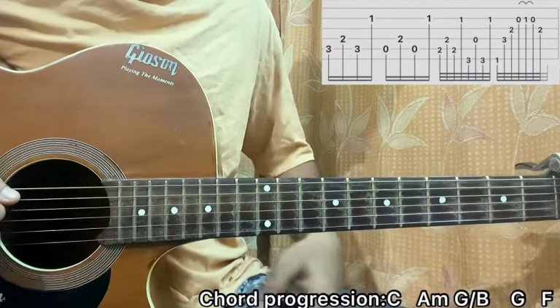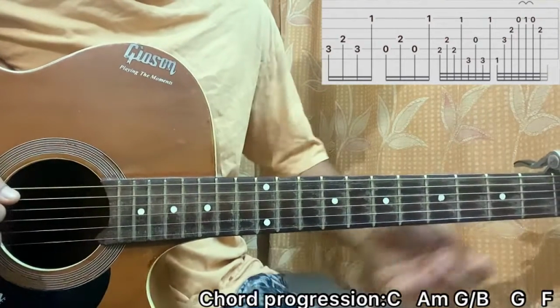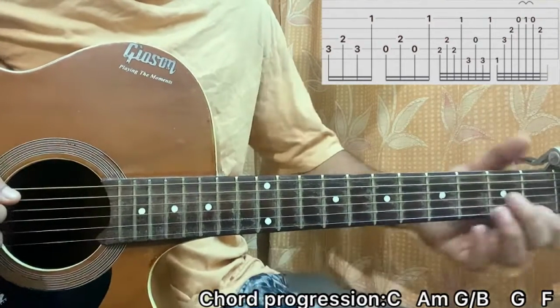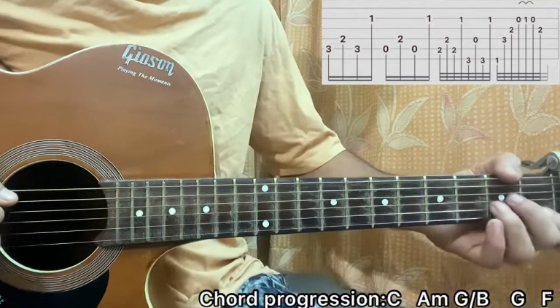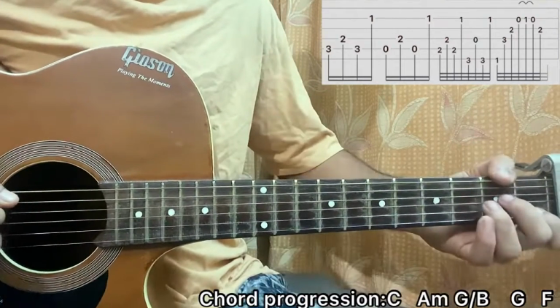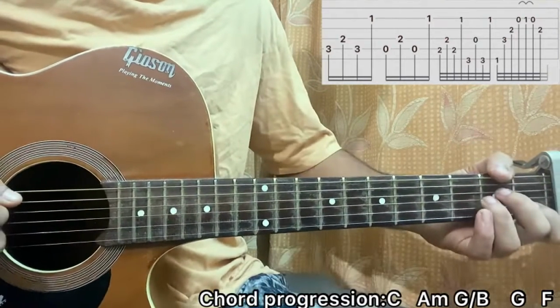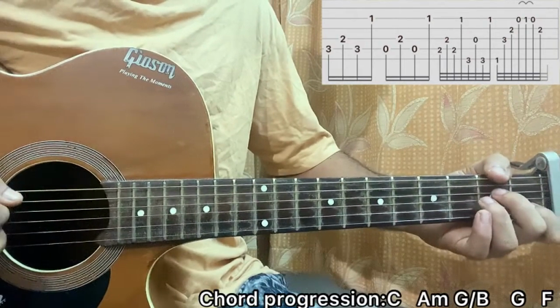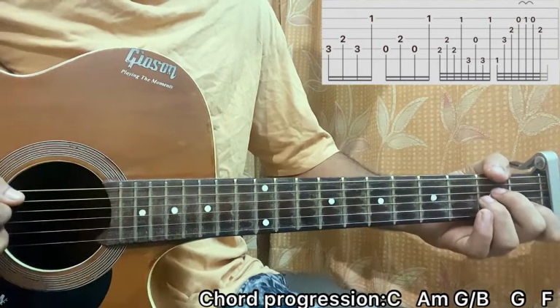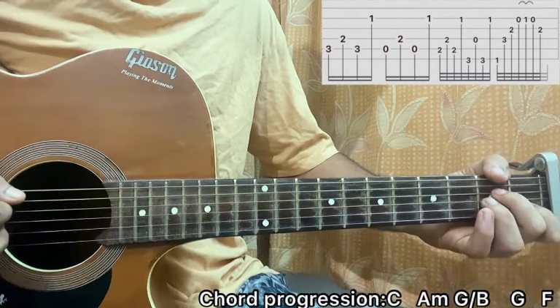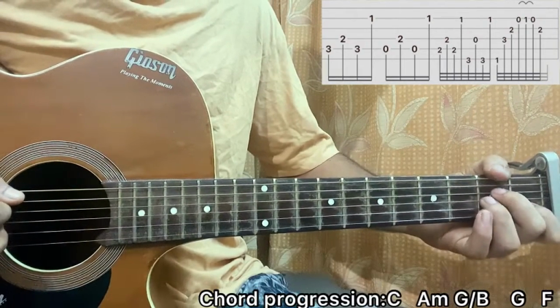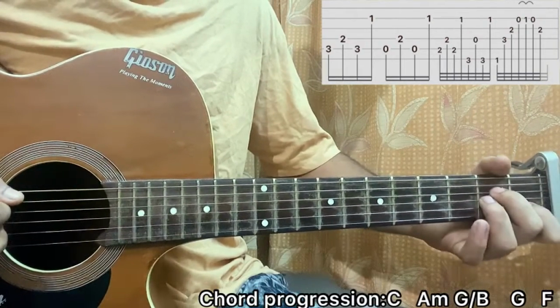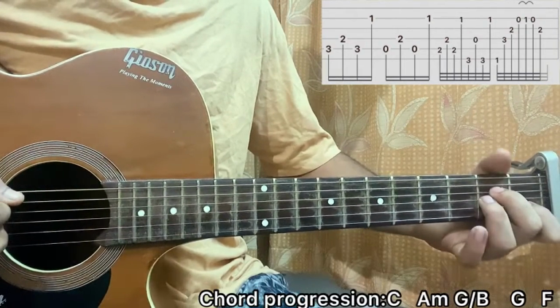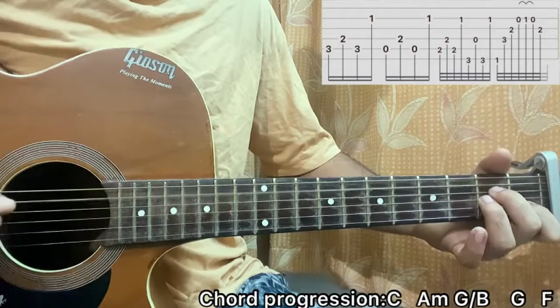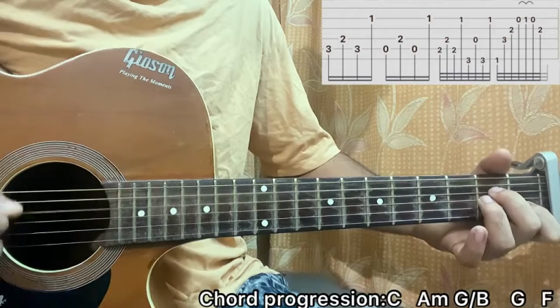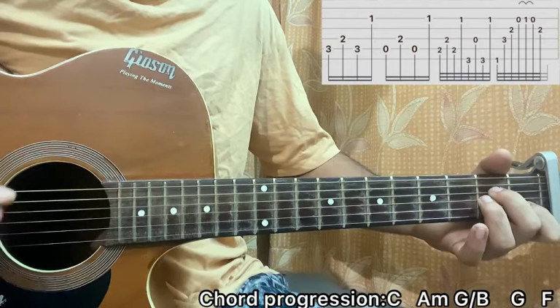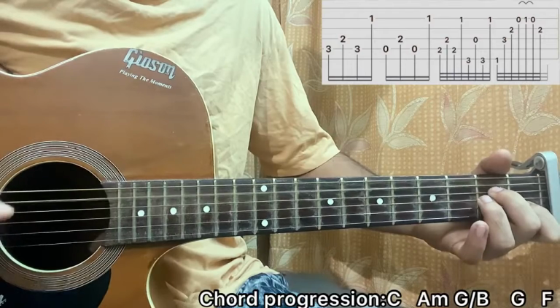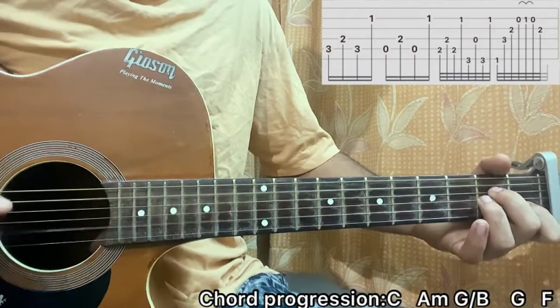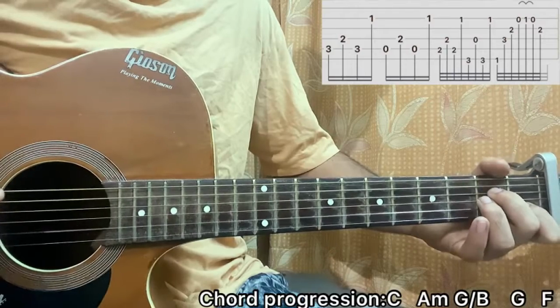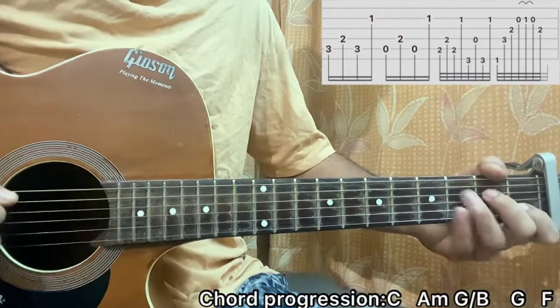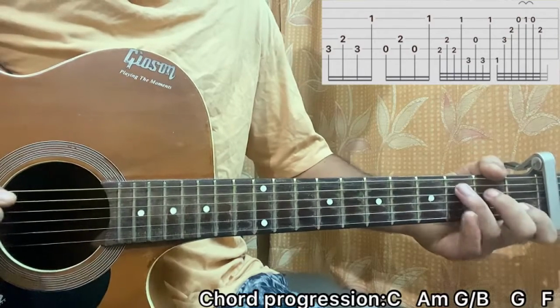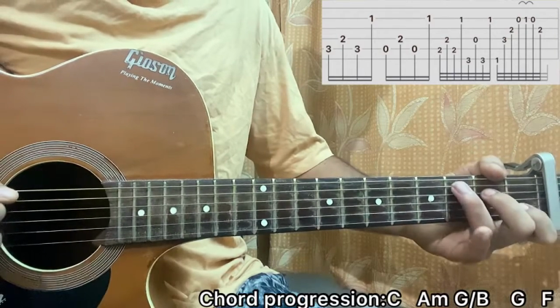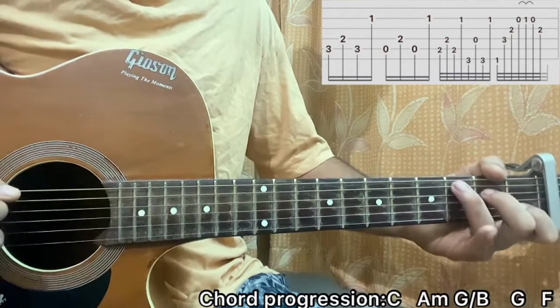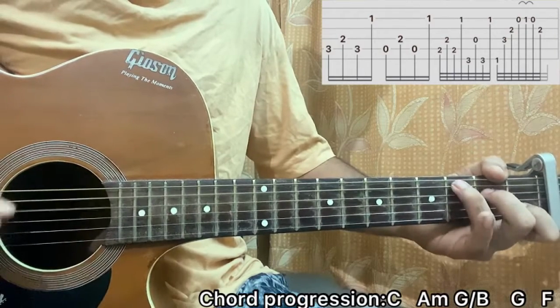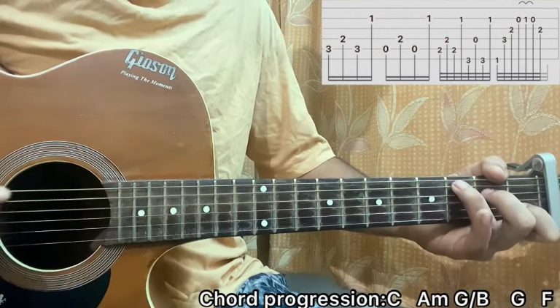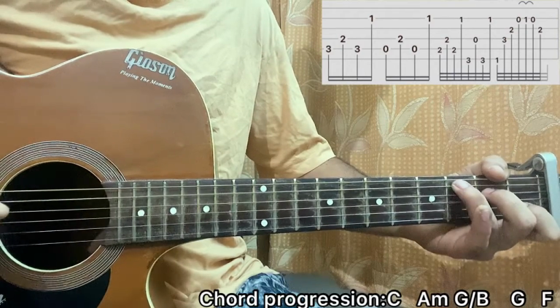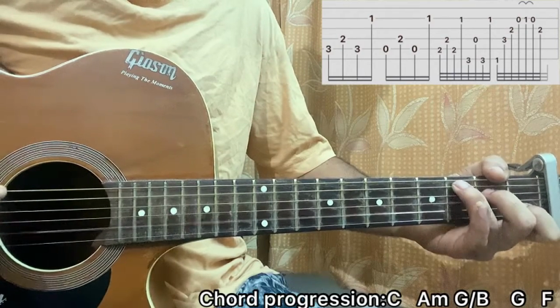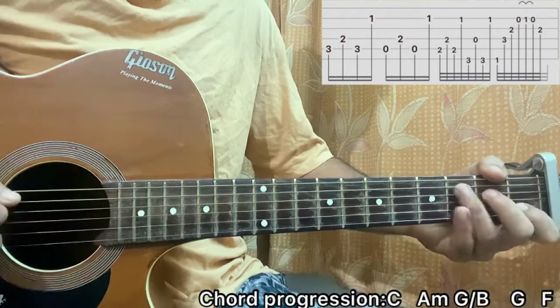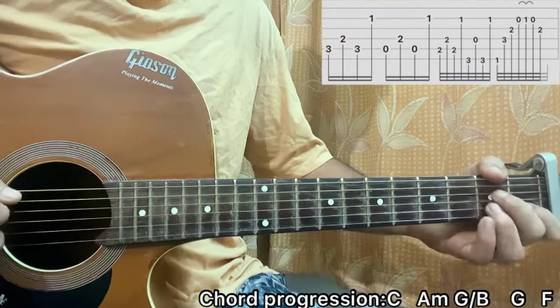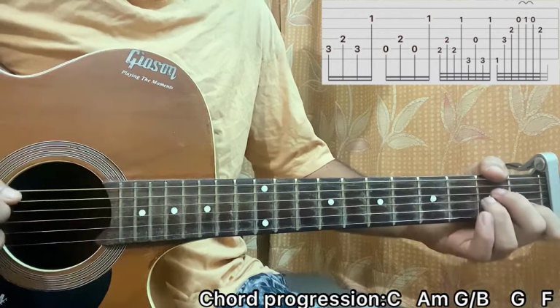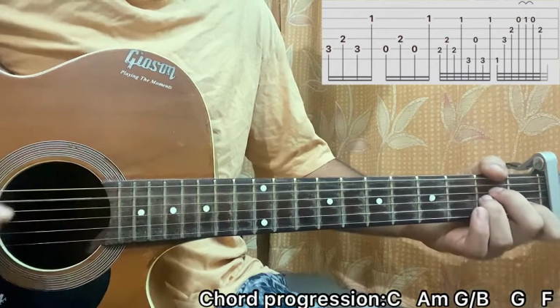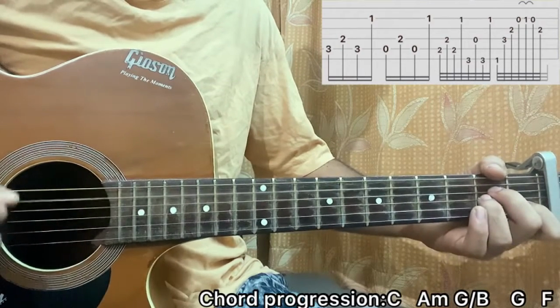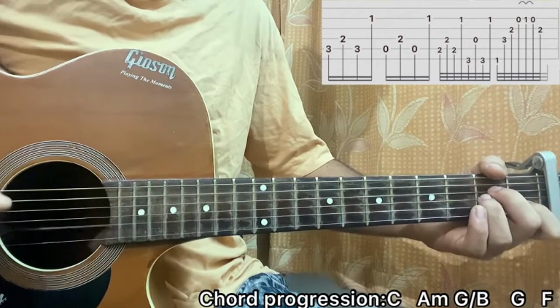Then I go to A minor and play A, D, A, B. So we've got A, D, A, B — then A, D, A, B.